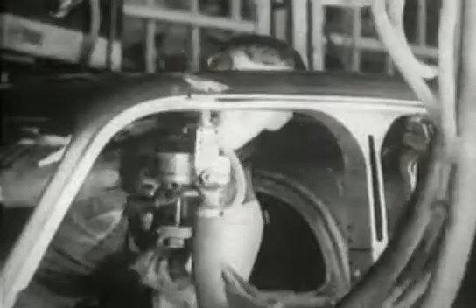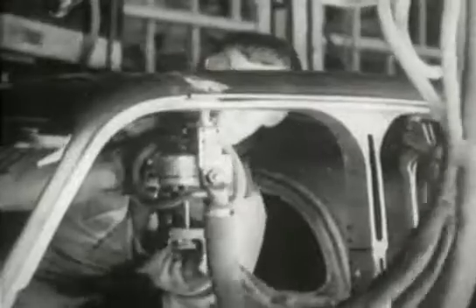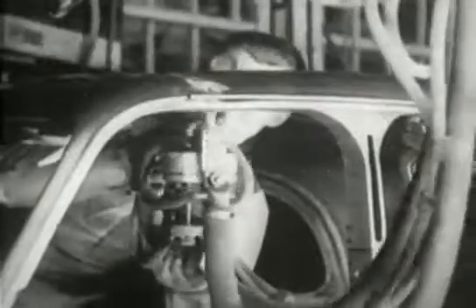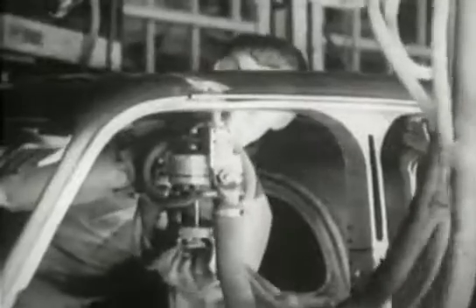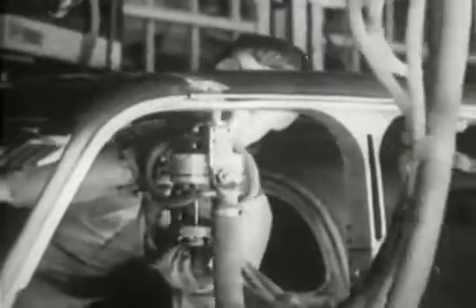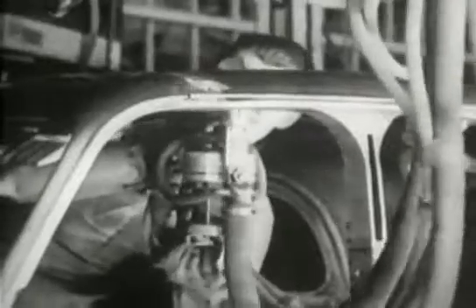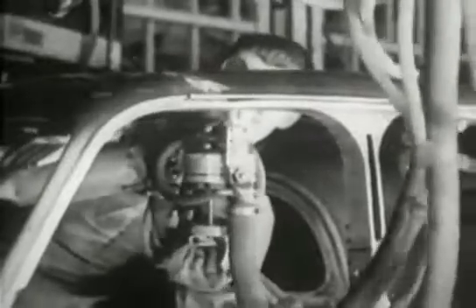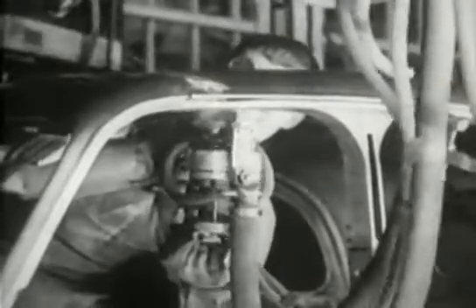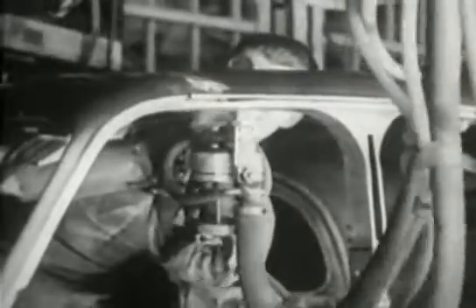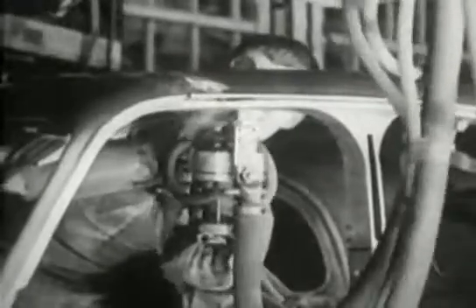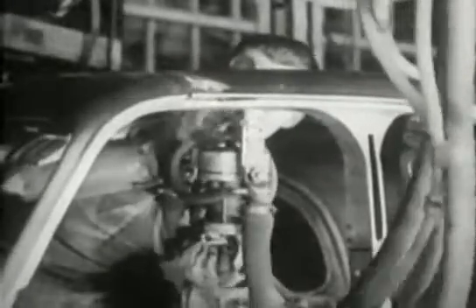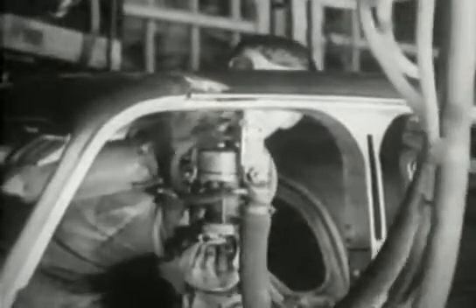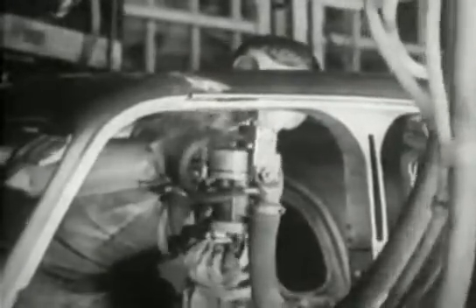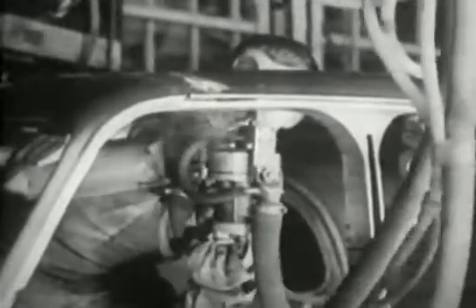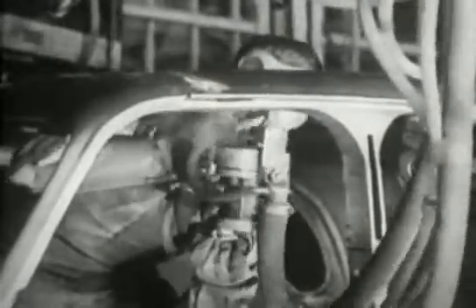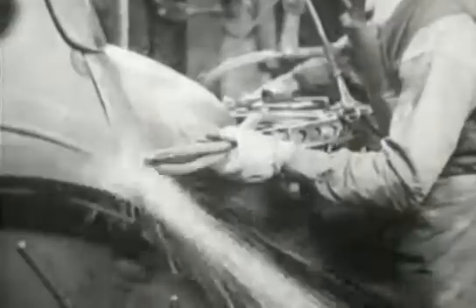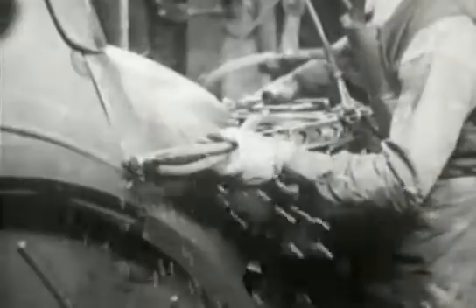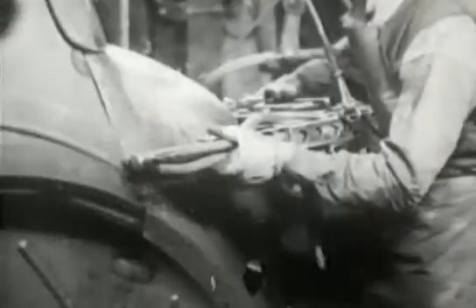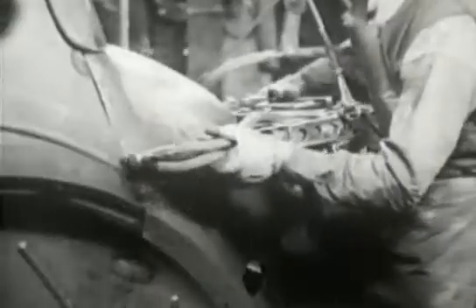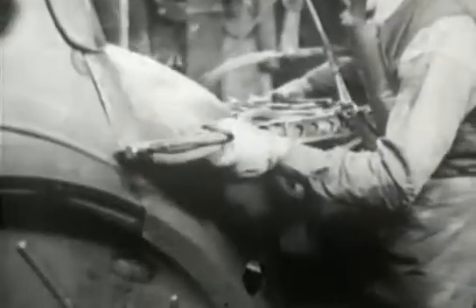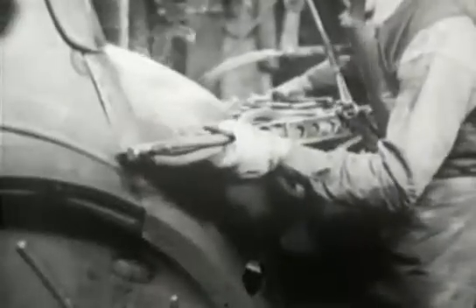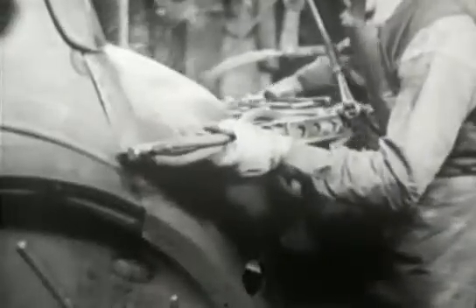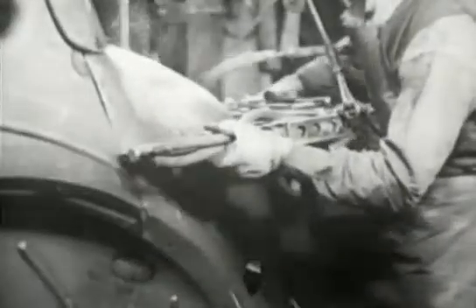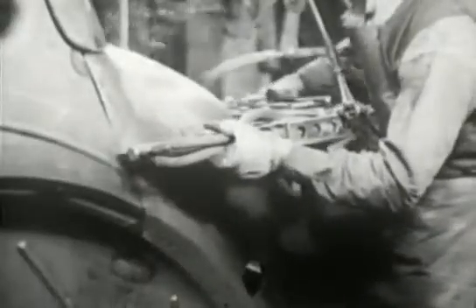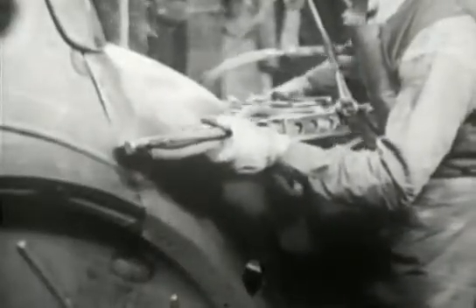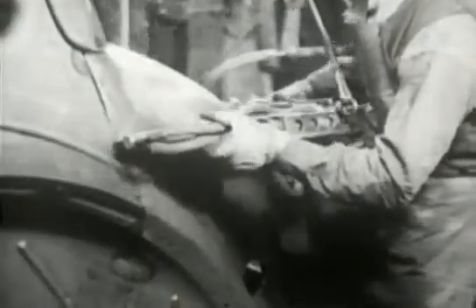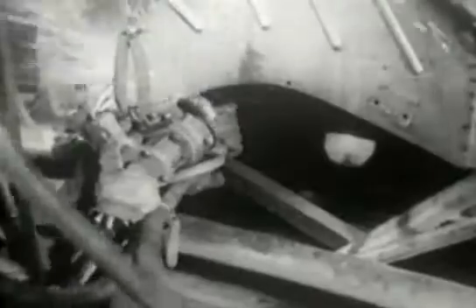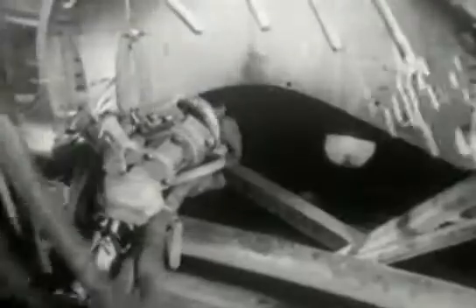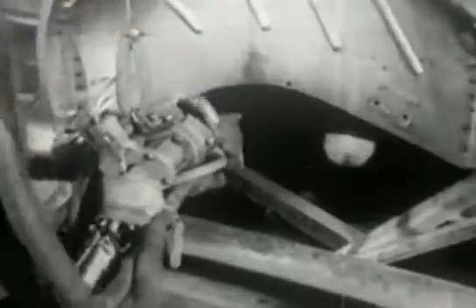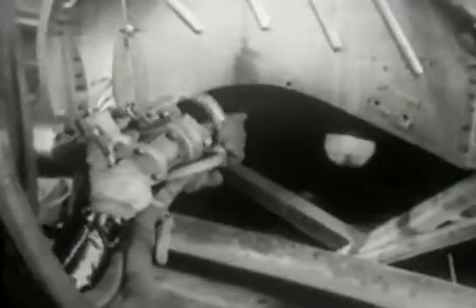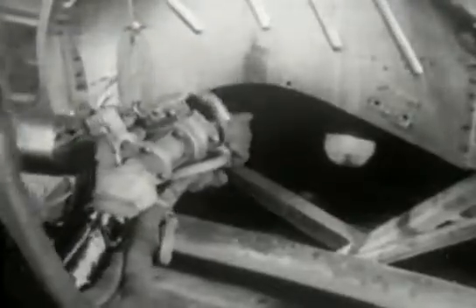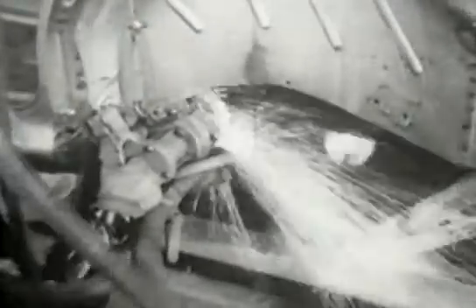Although at first the welding was done by portable machines like this, today it's usually done by robots.